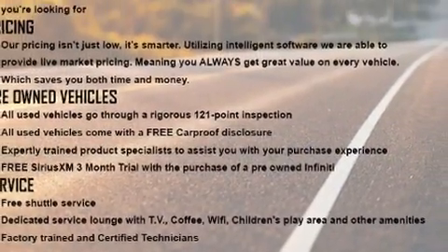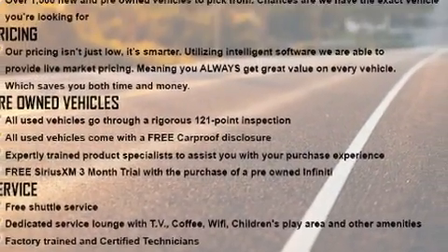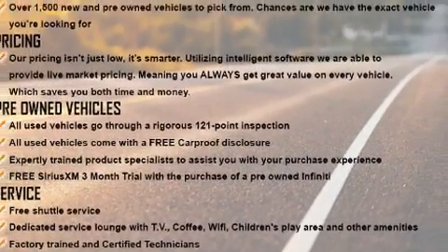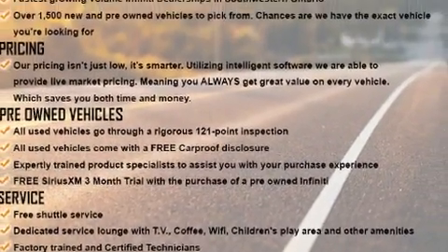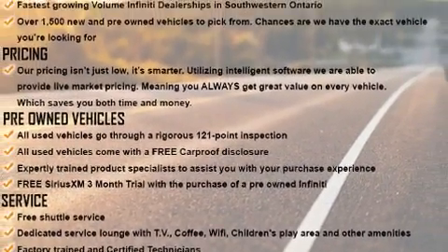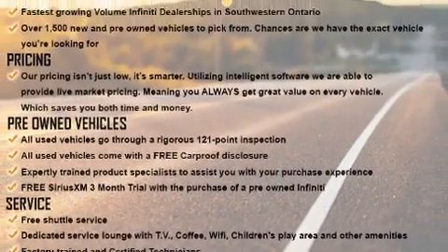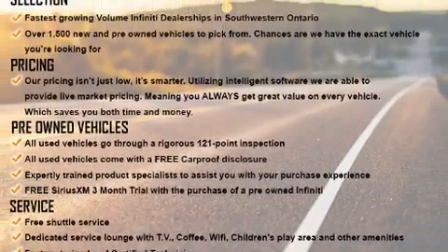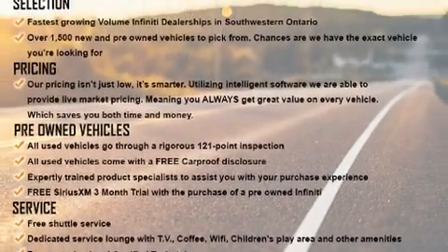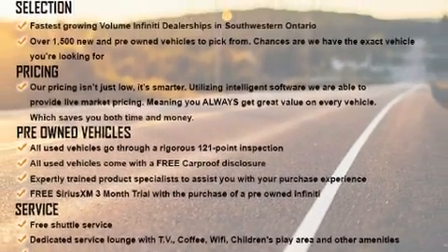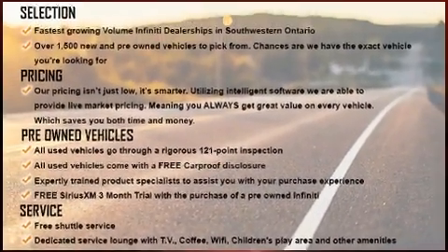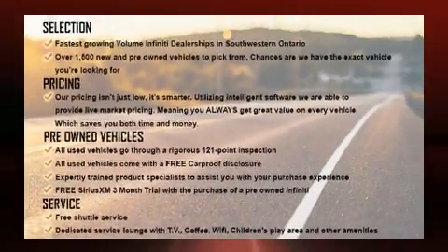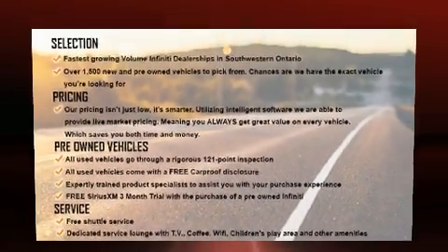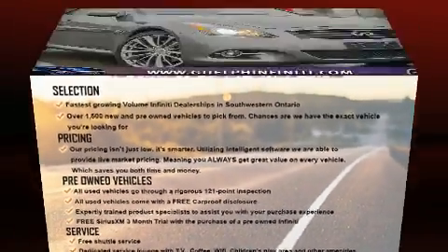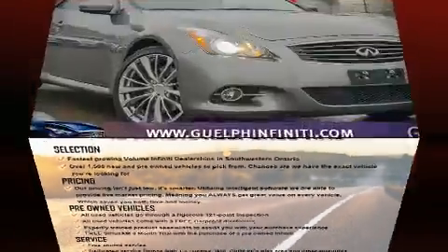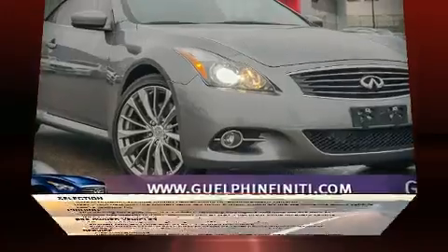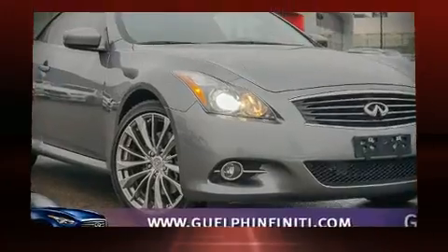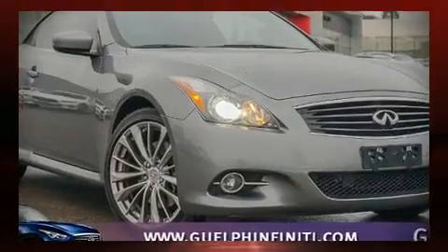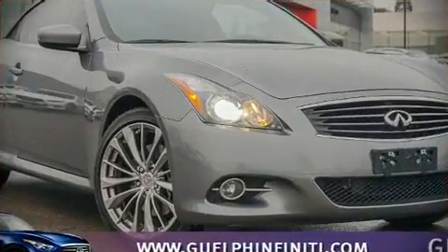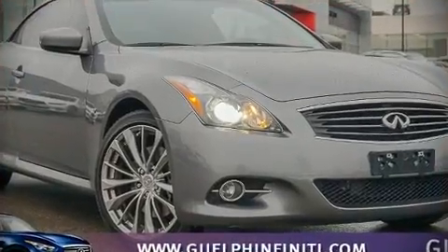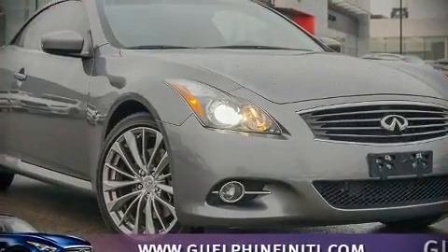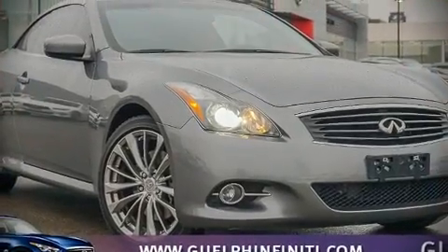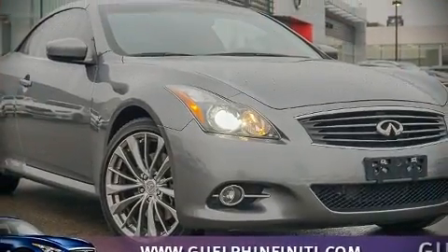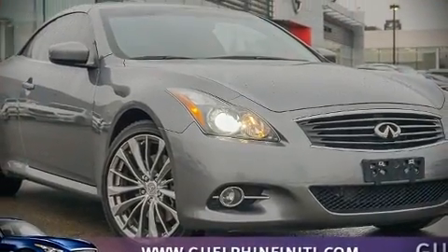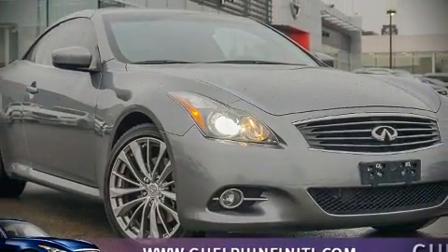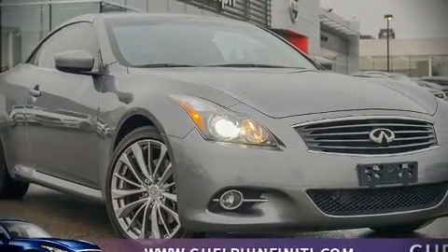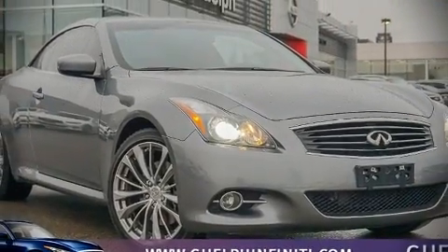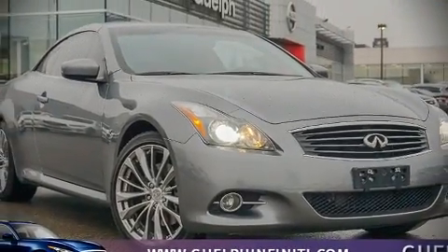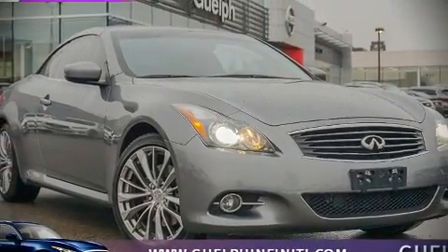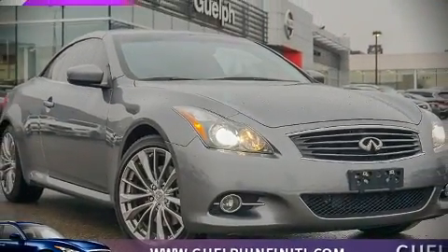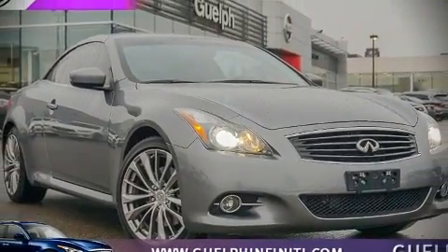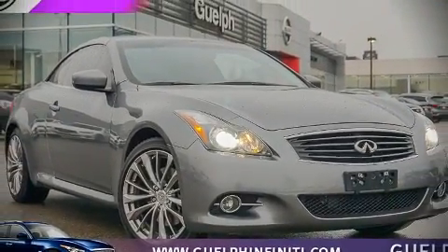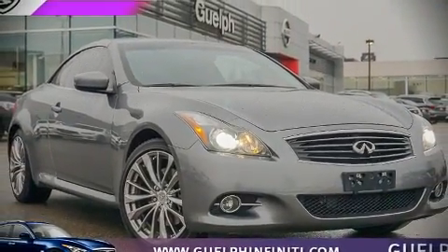Our sales reps are extremely helpful and knowledgeable. Come on in and take a test drive.